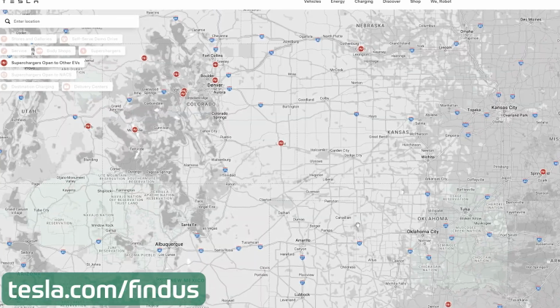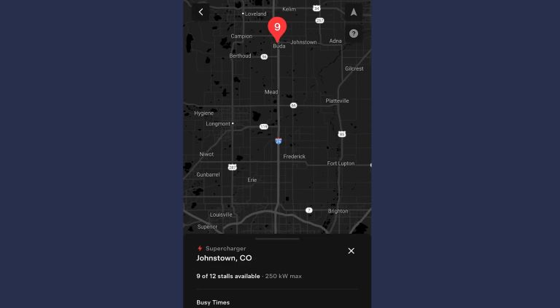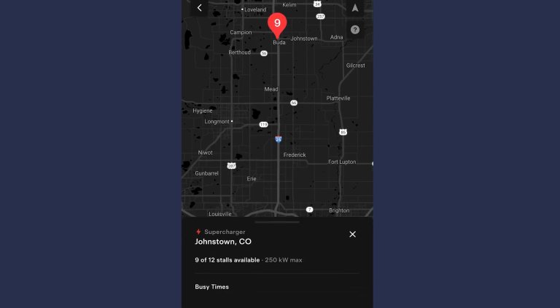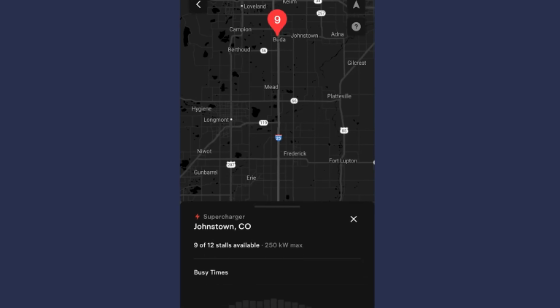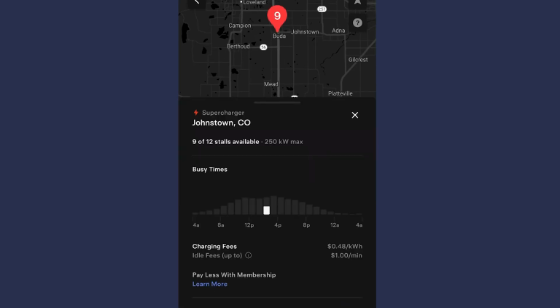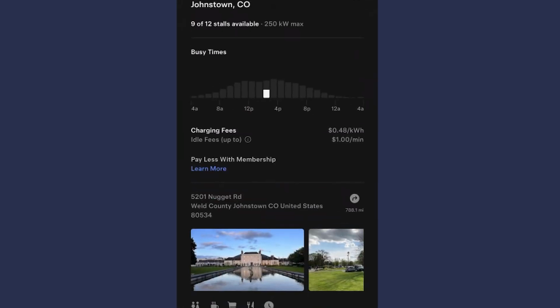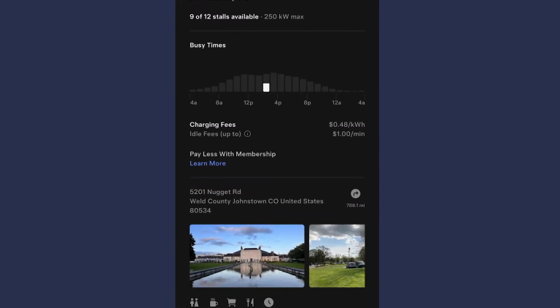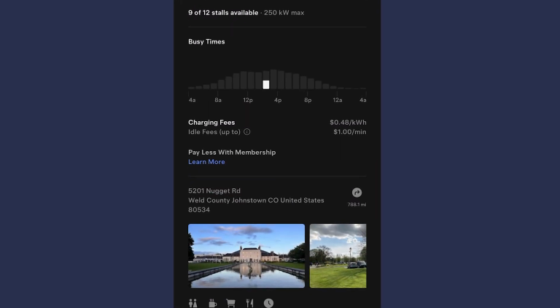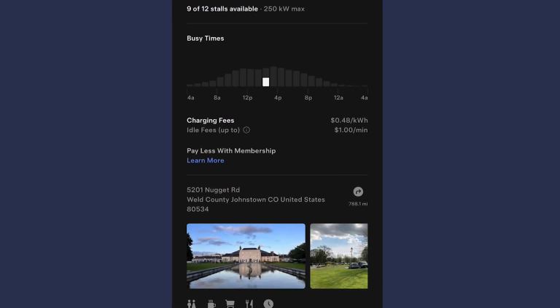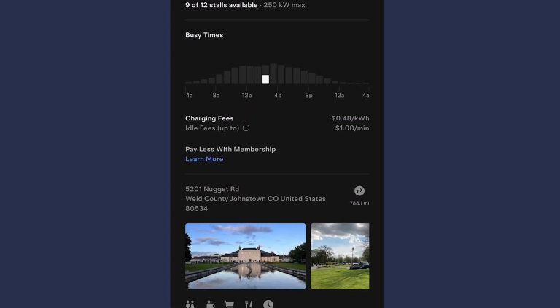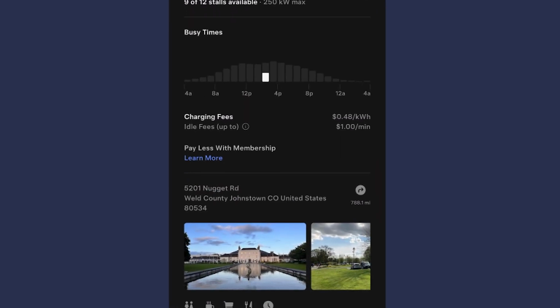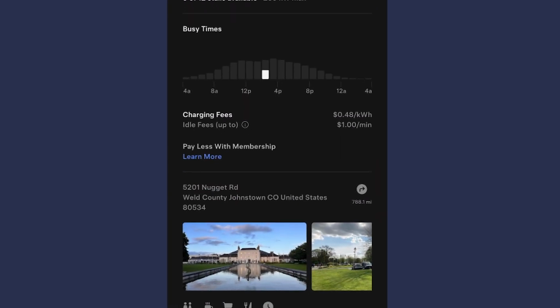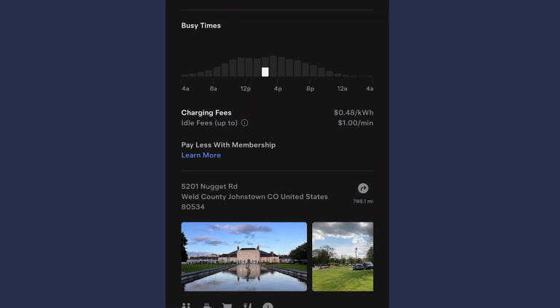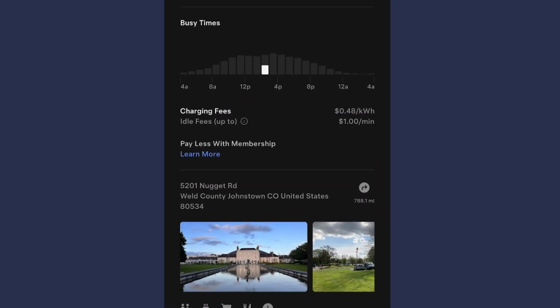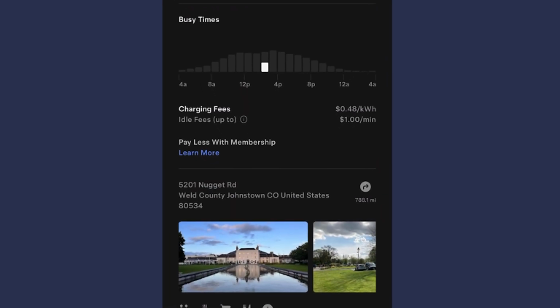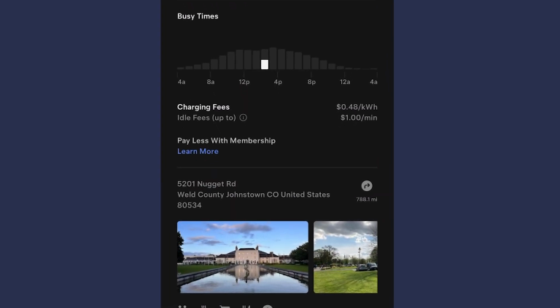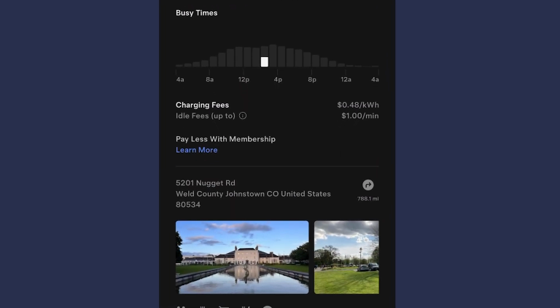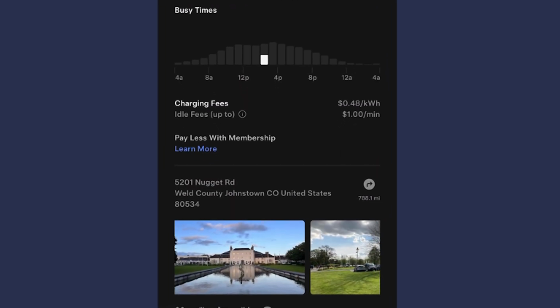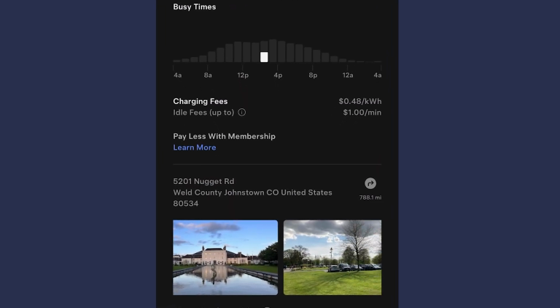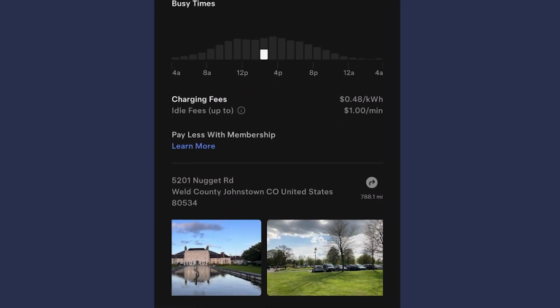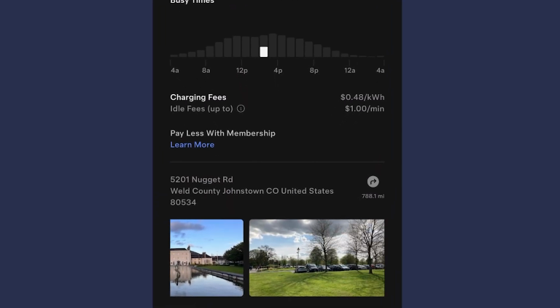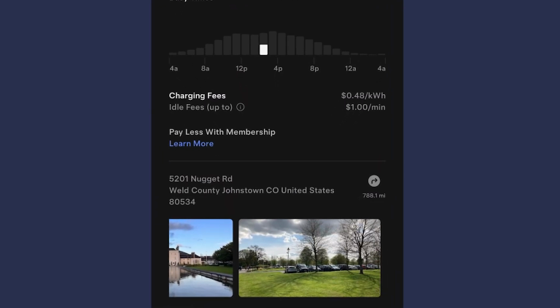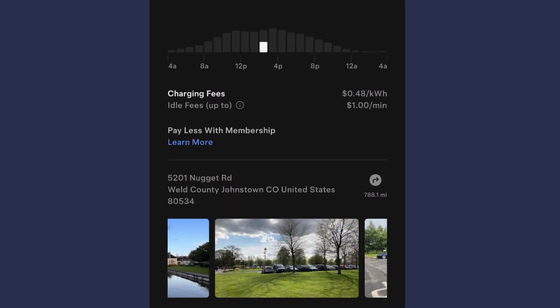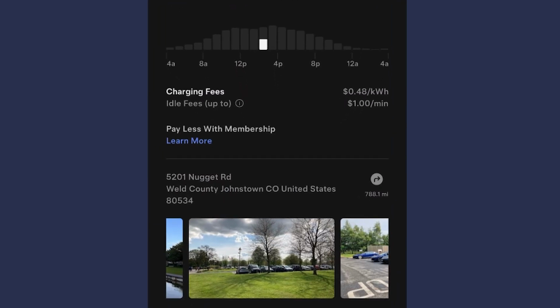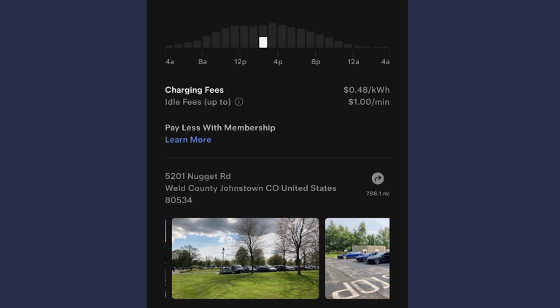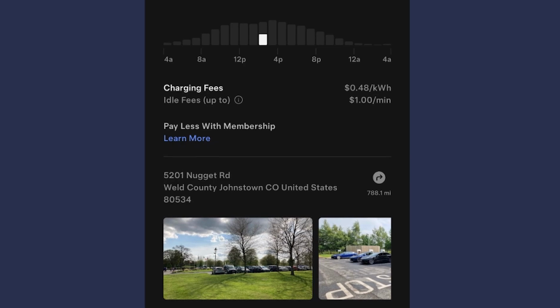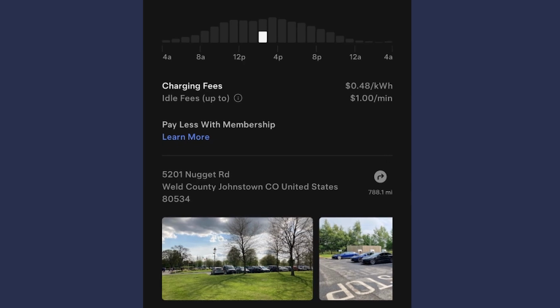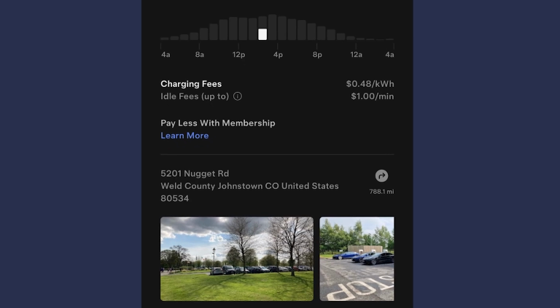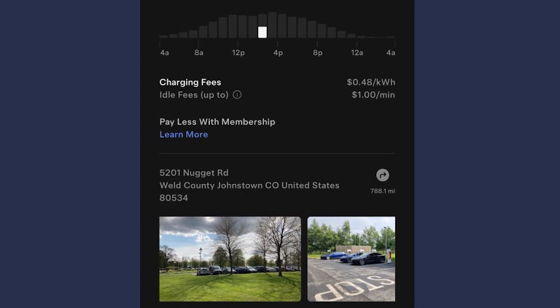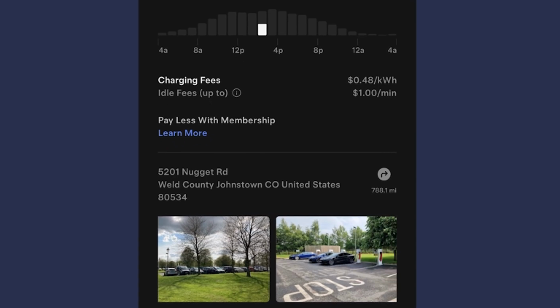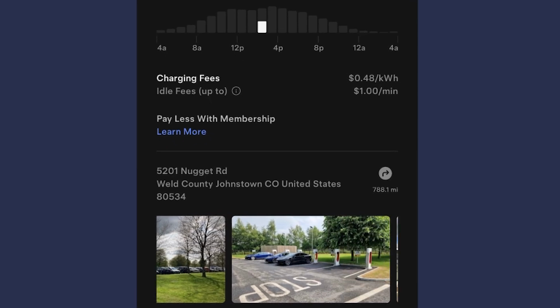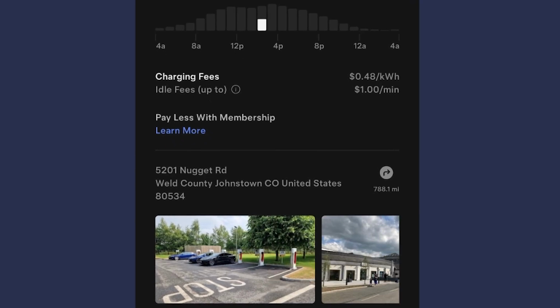You can use the app to find information like cost, real-time charger availability, and even pictures of the location.